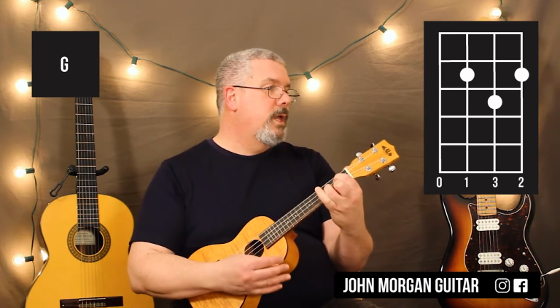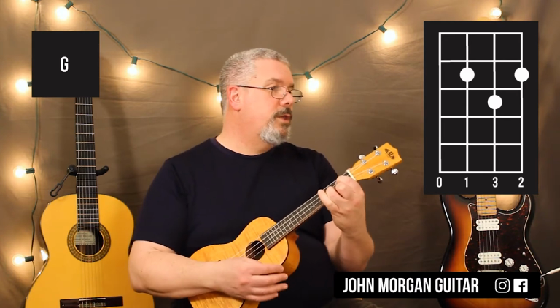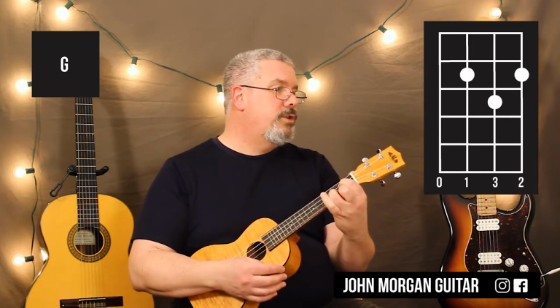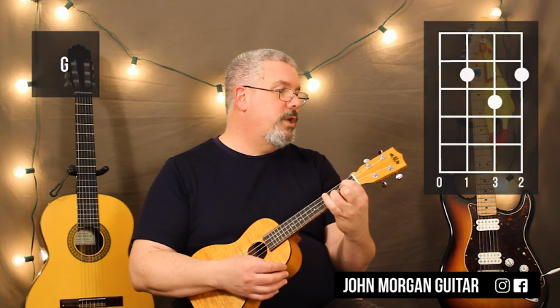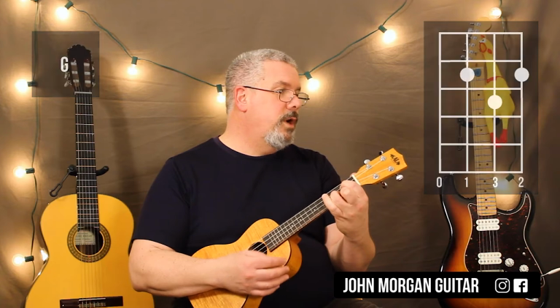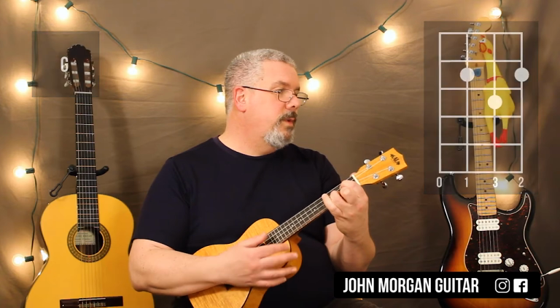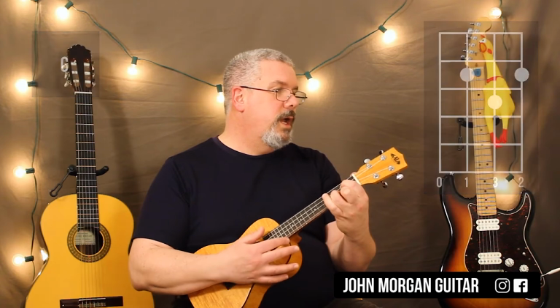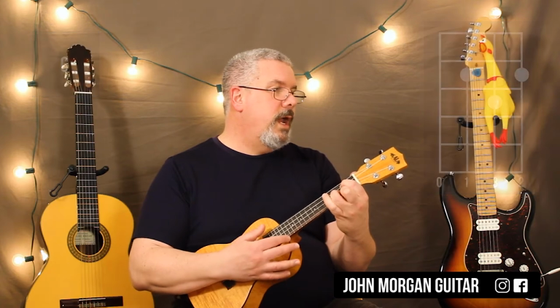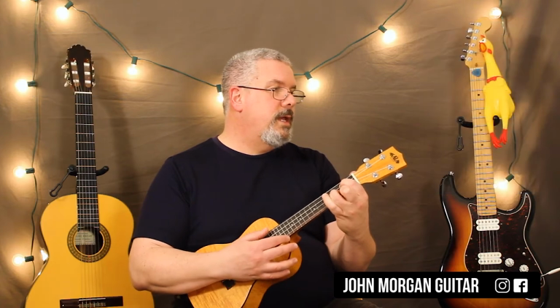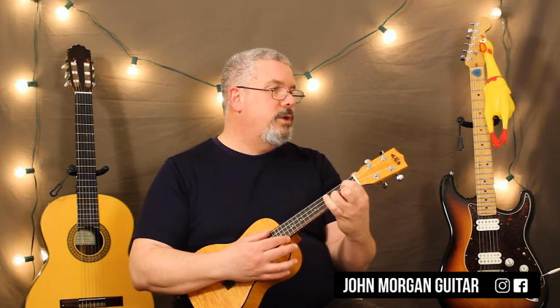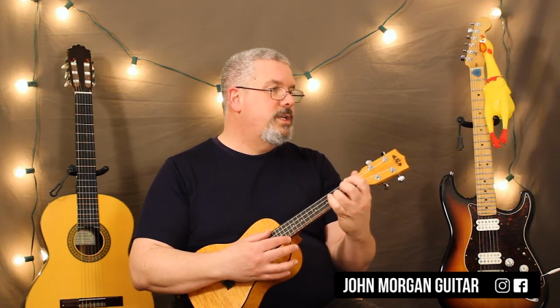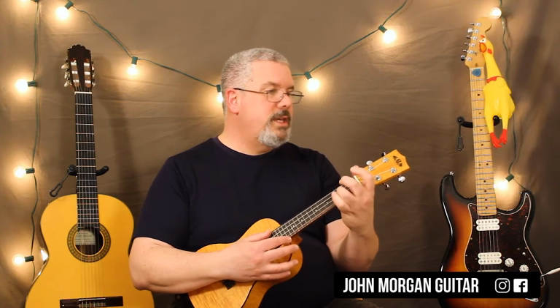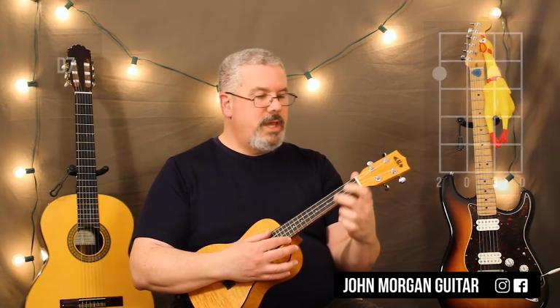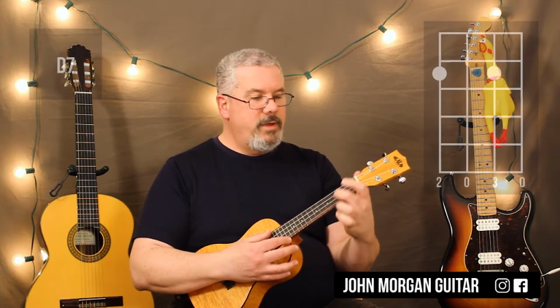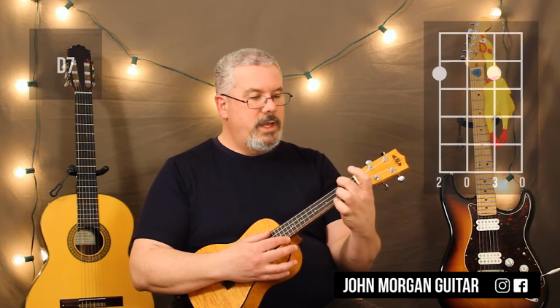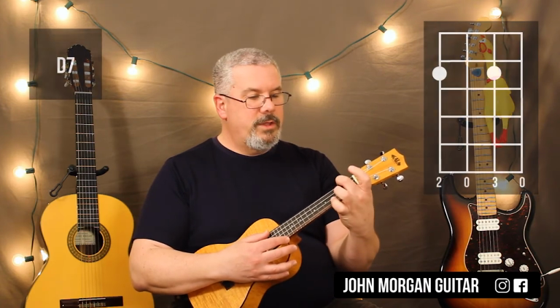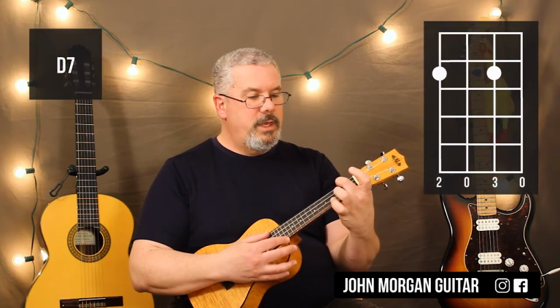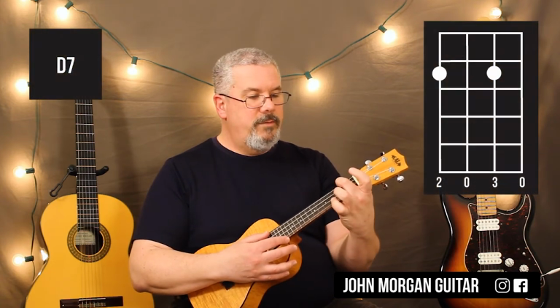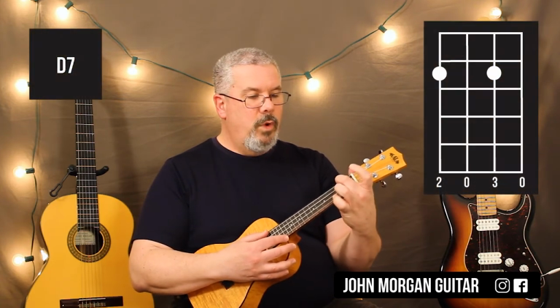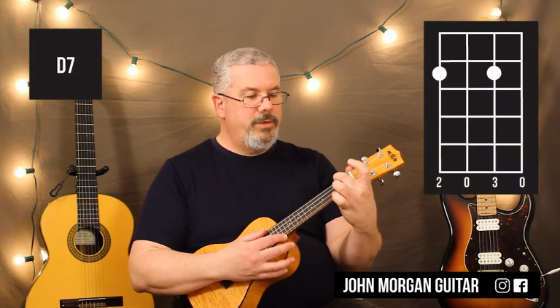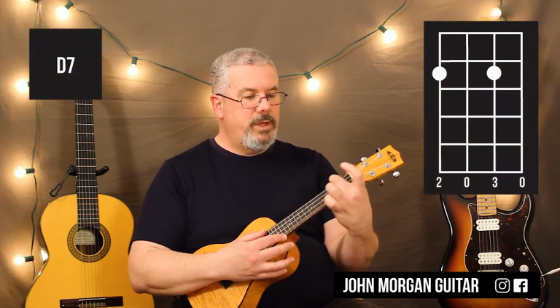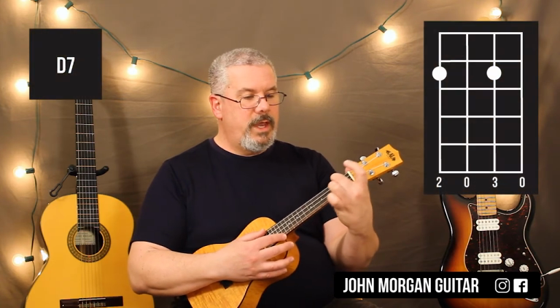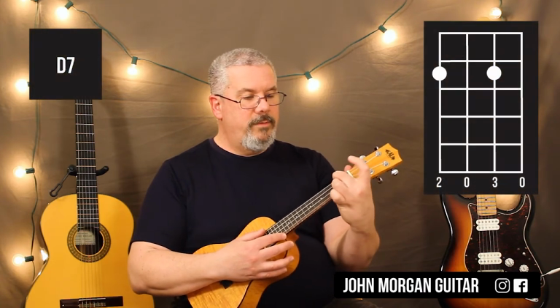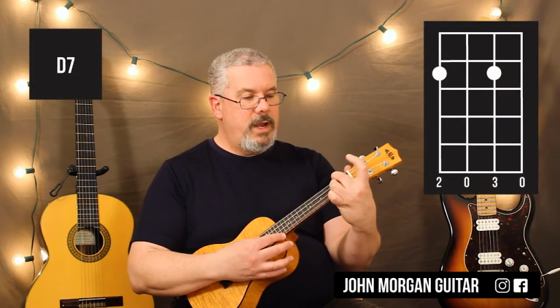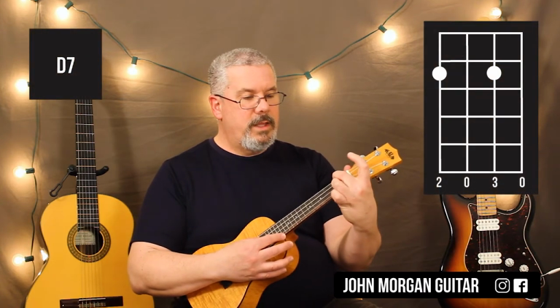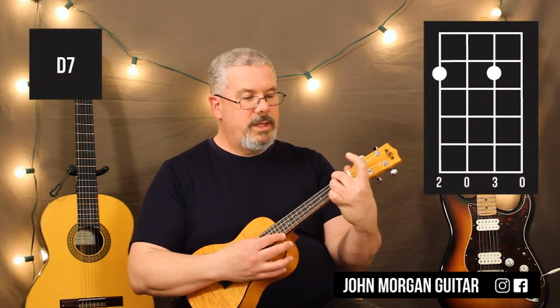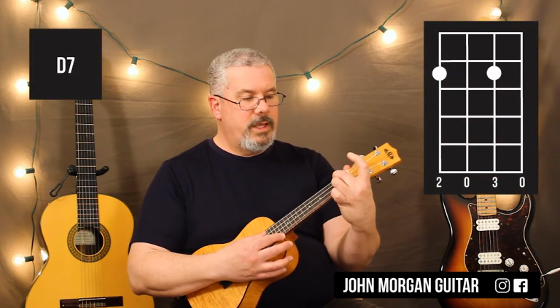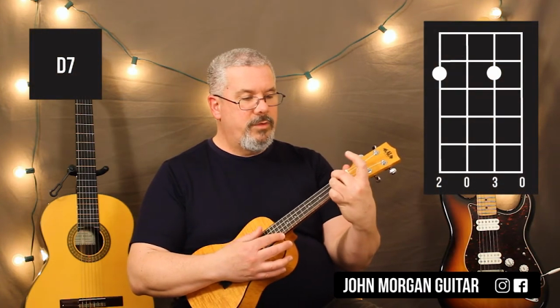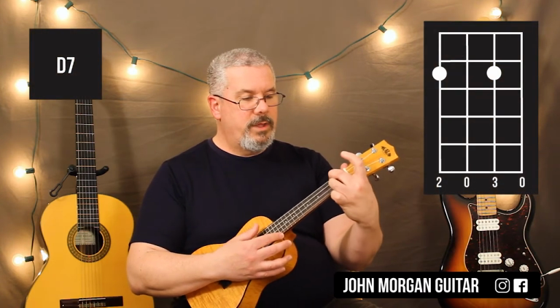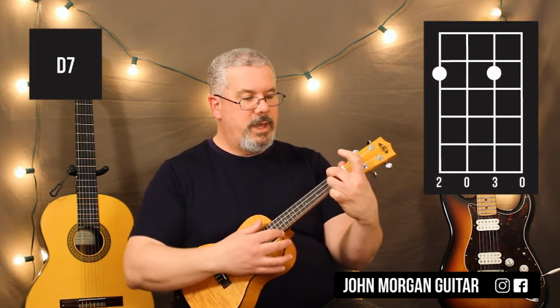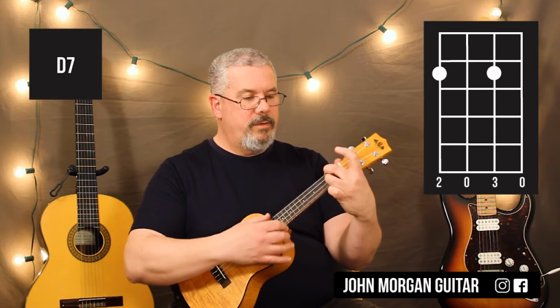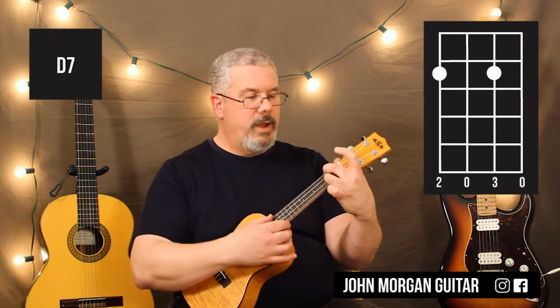Your D7 is the fourth string, second fret, and the second string, second fret. Those are the four chords you're gonna need — that's all you need.